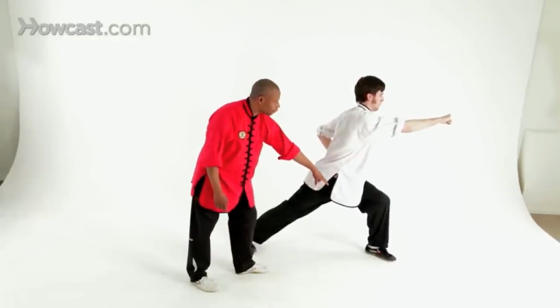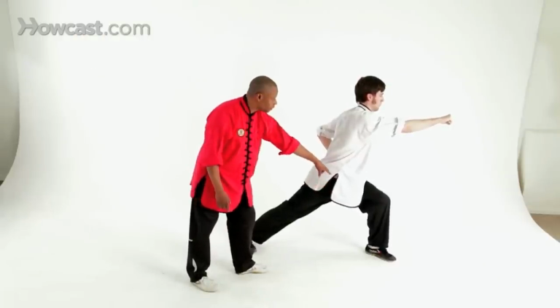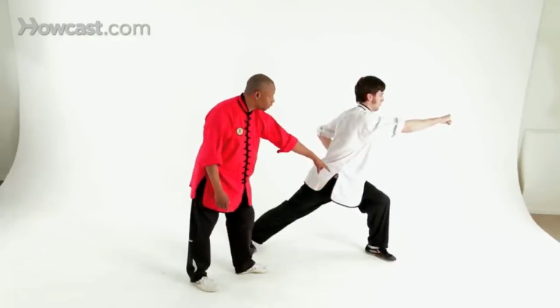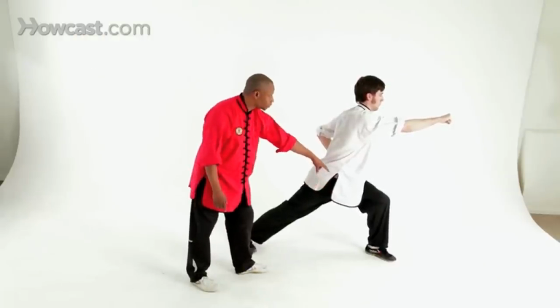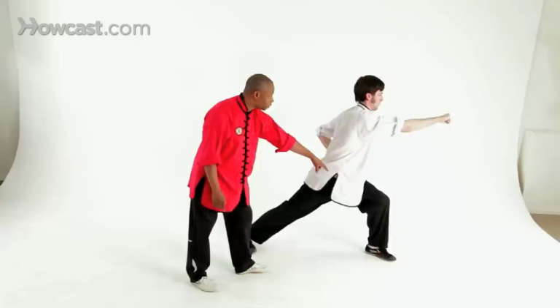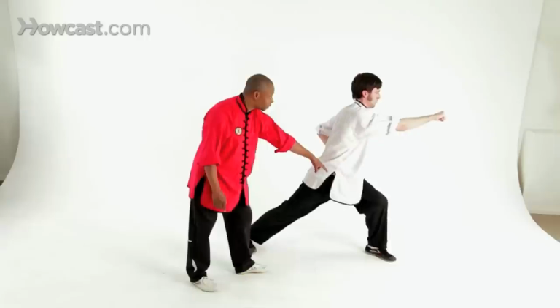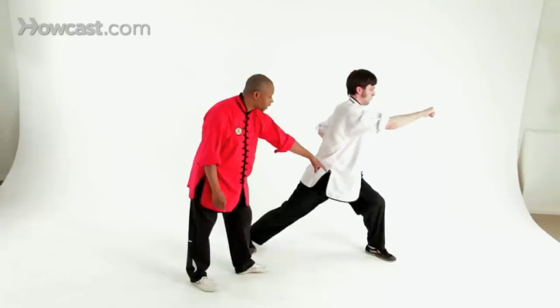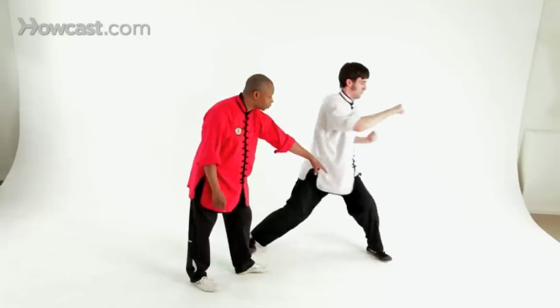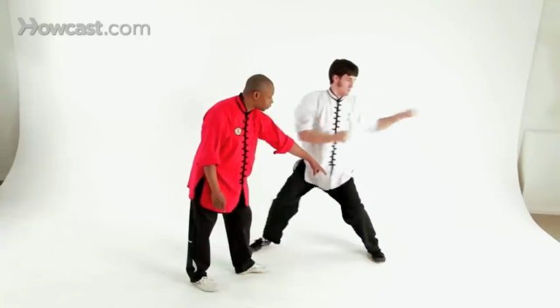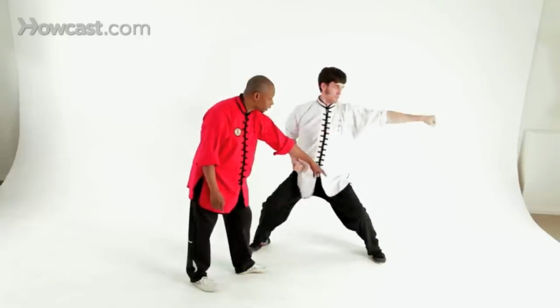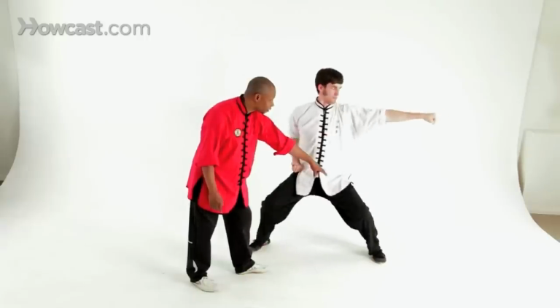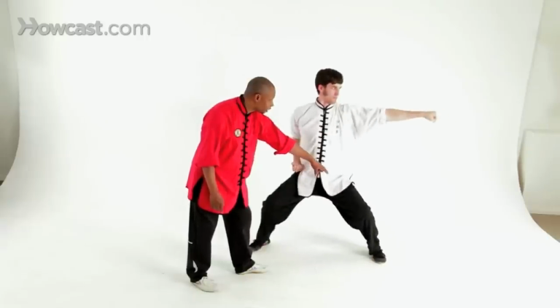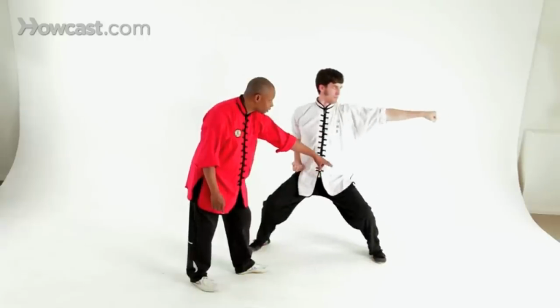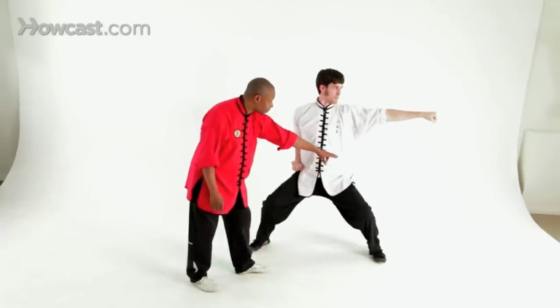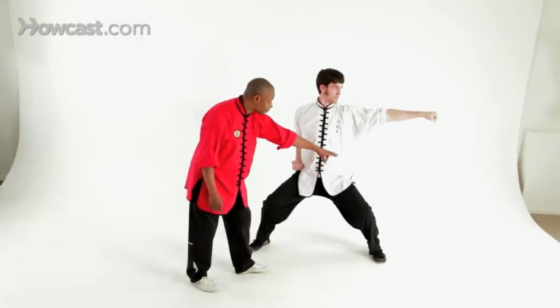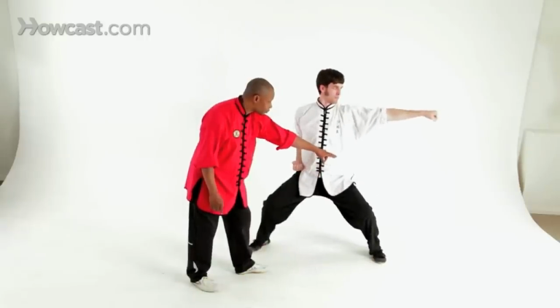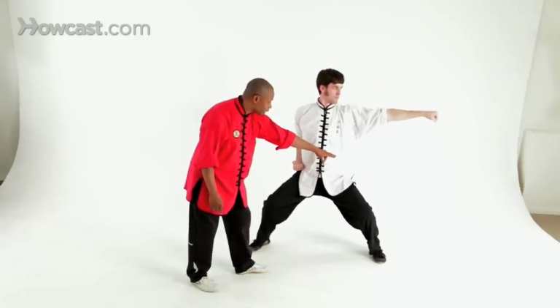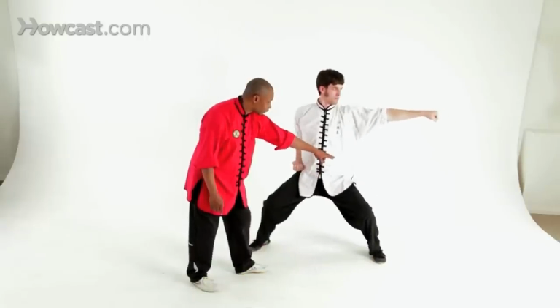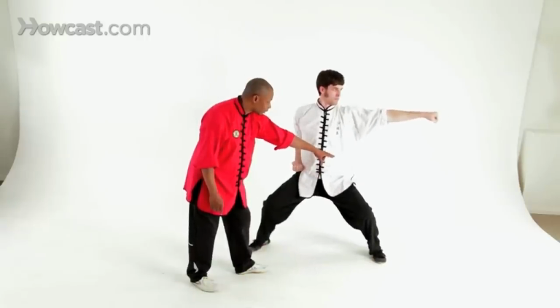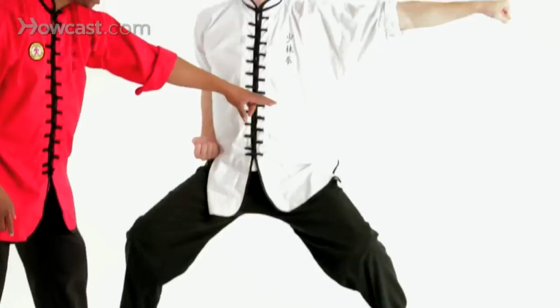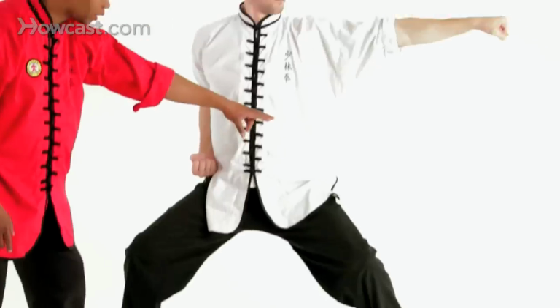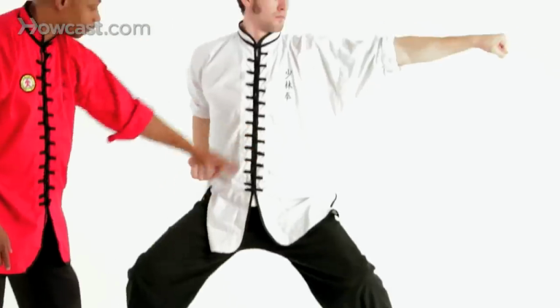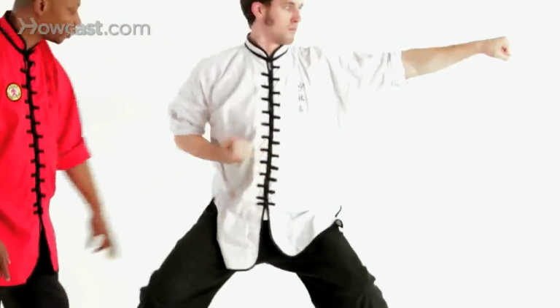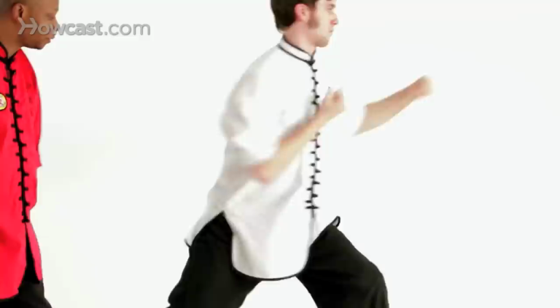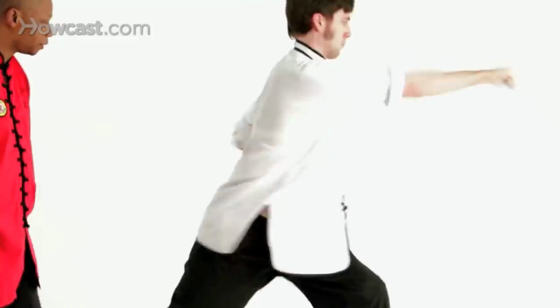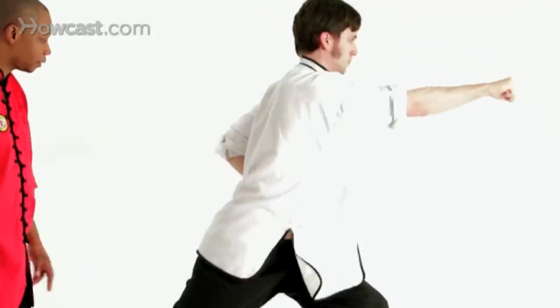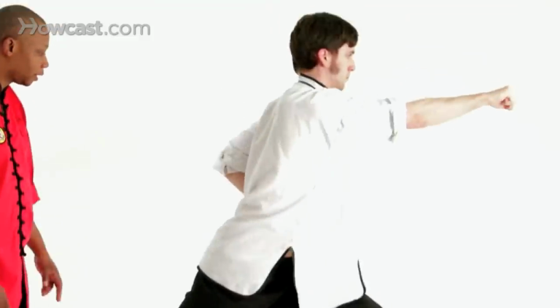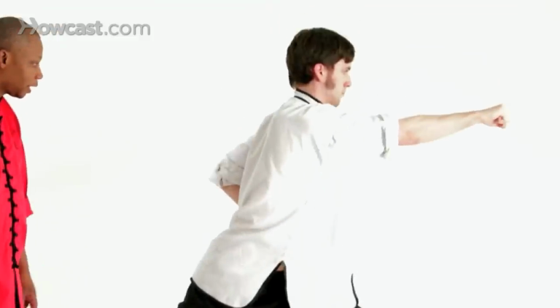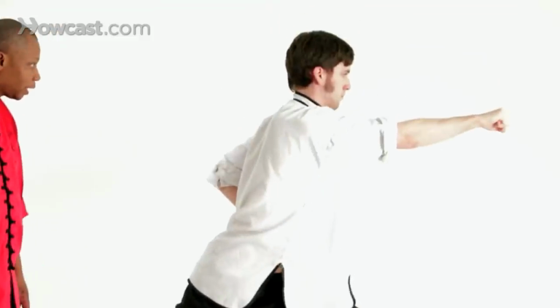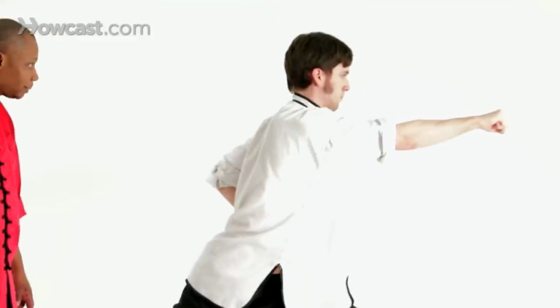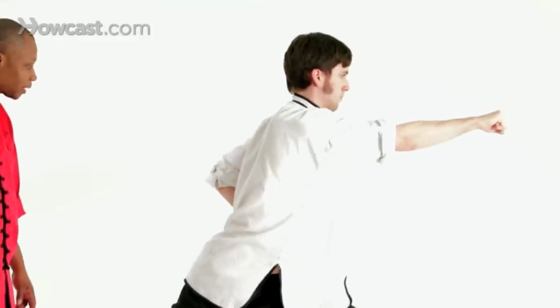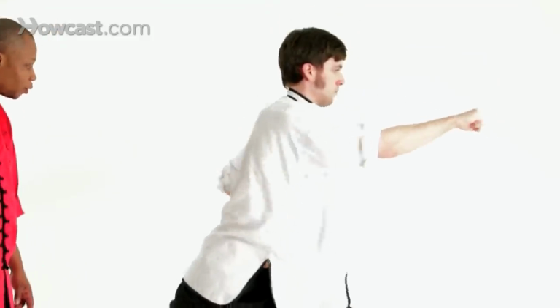From here, he's going to pivot back to horse stance and snap the punch right out. Again forward, and back to horse.